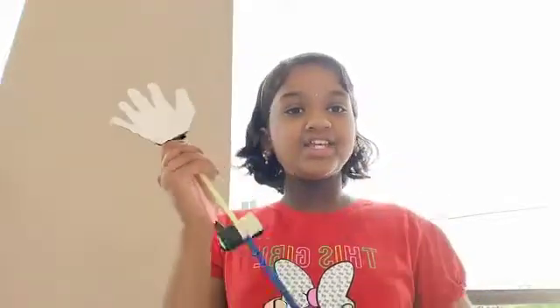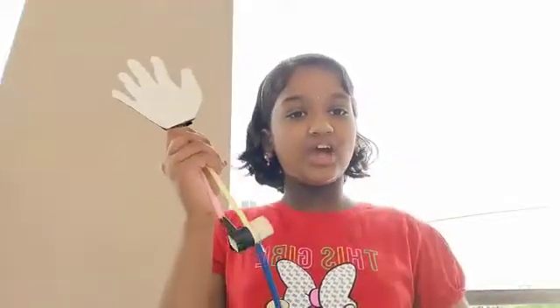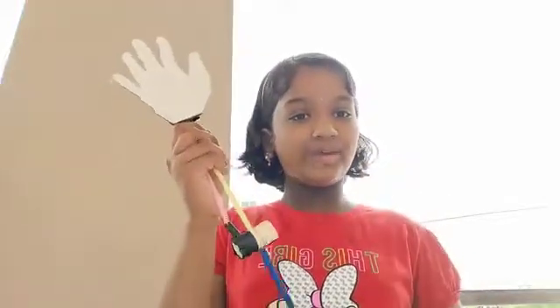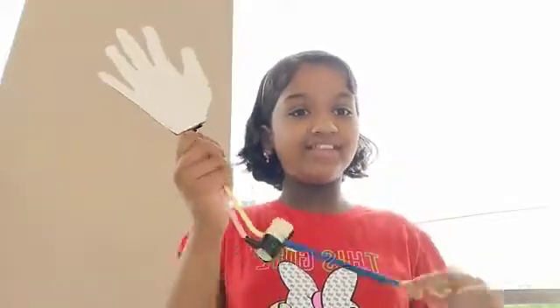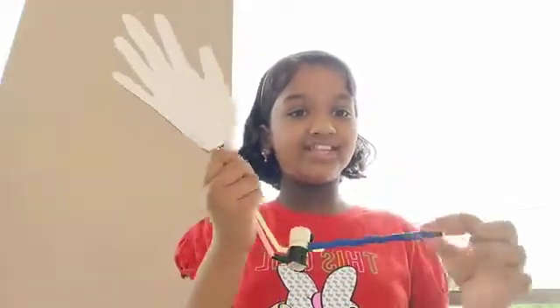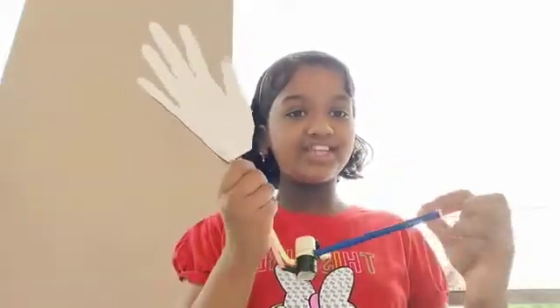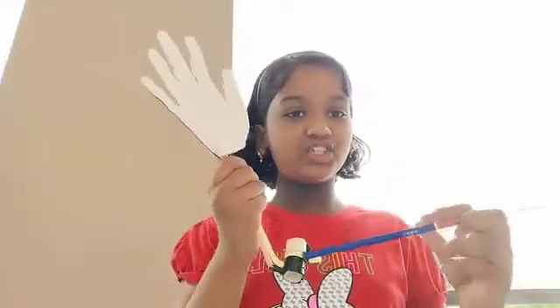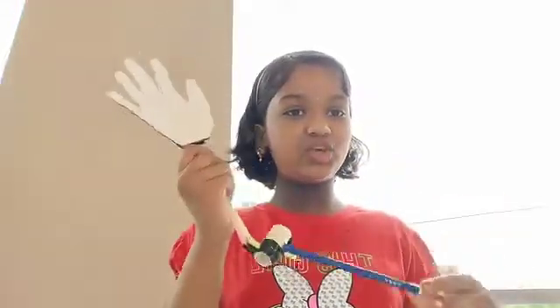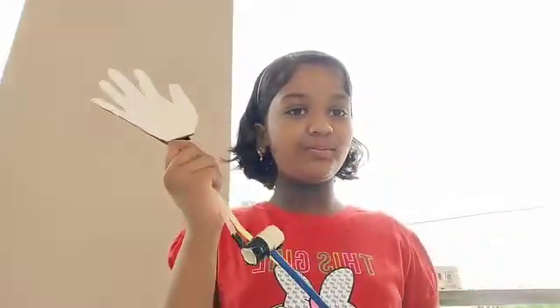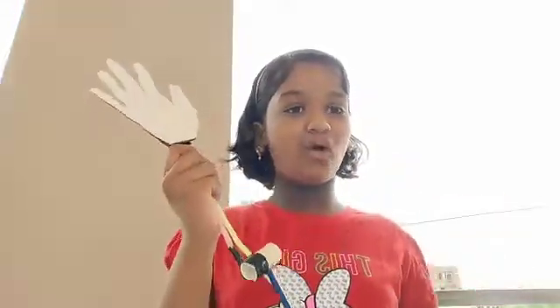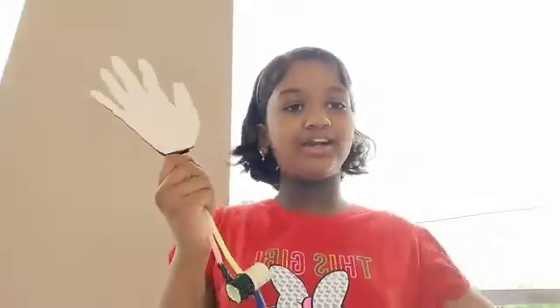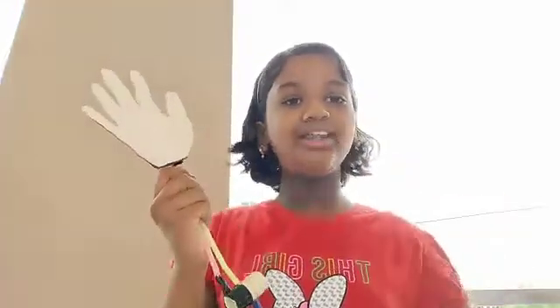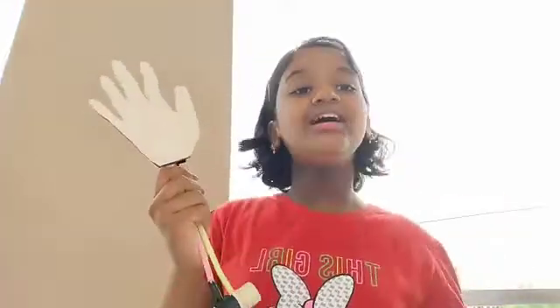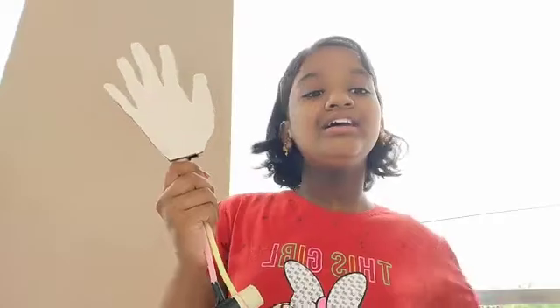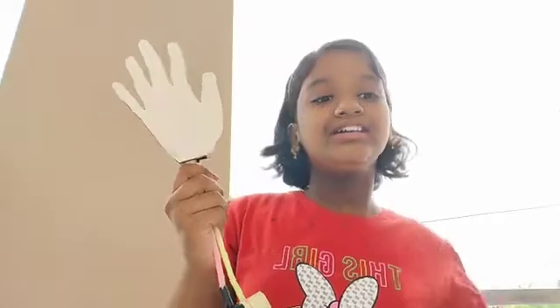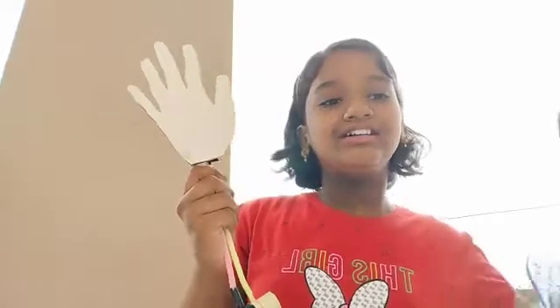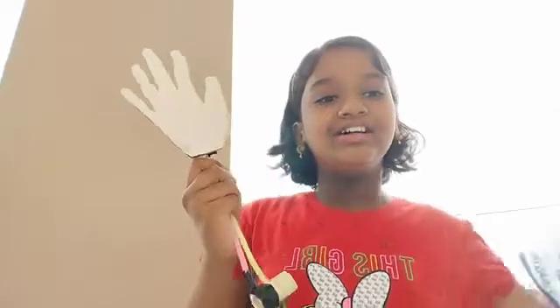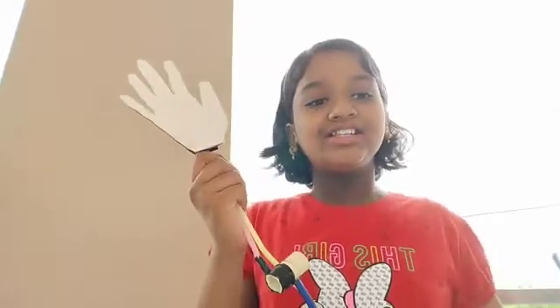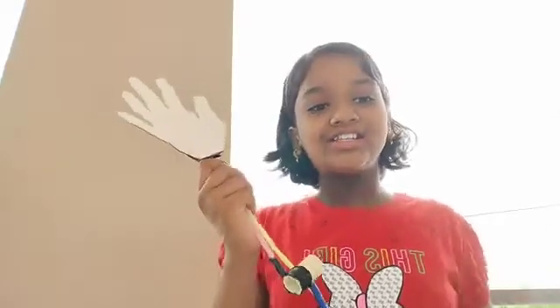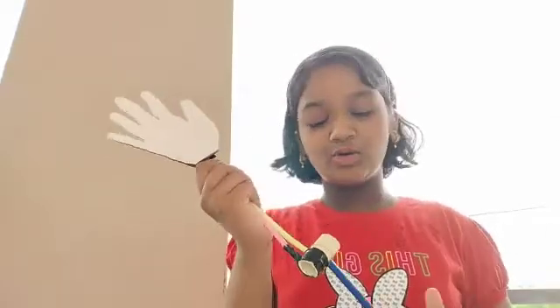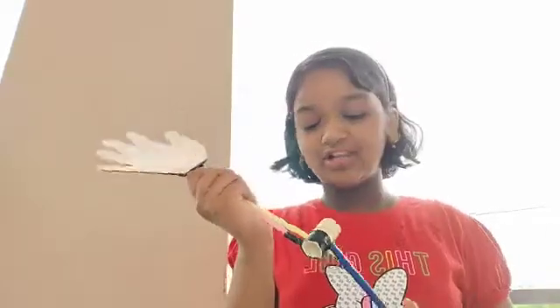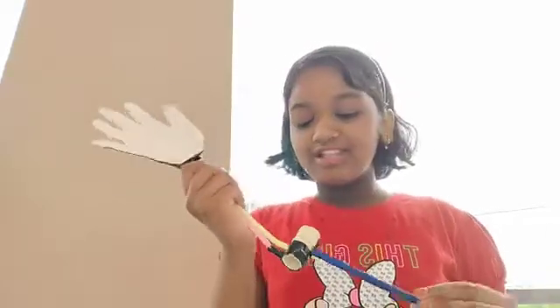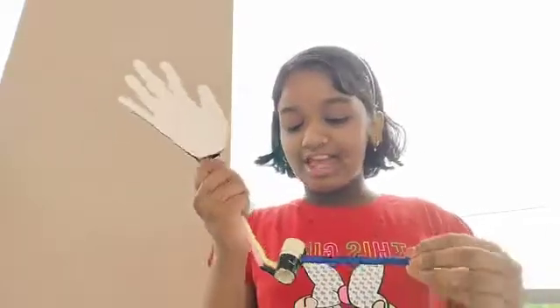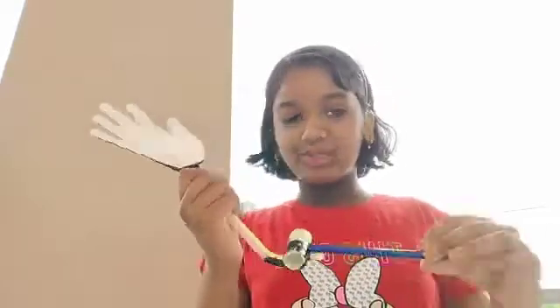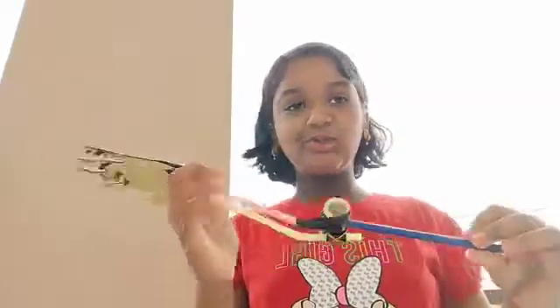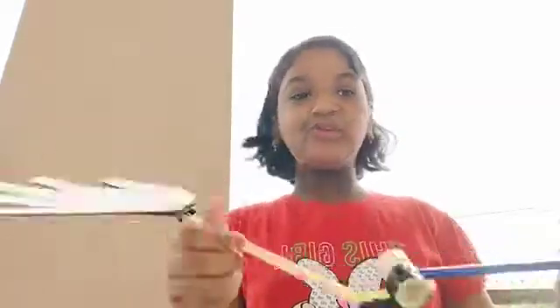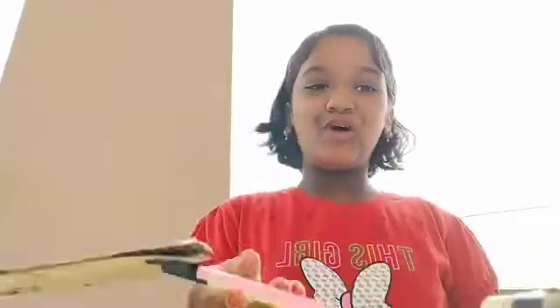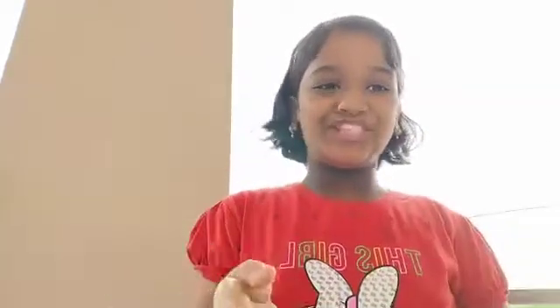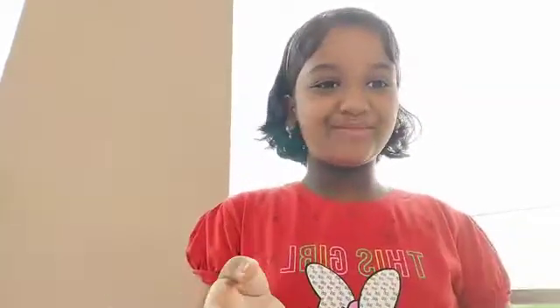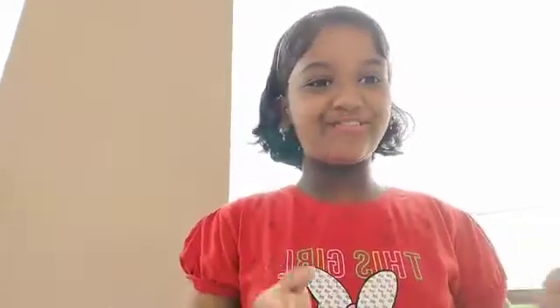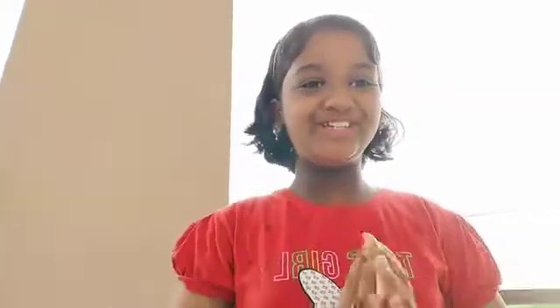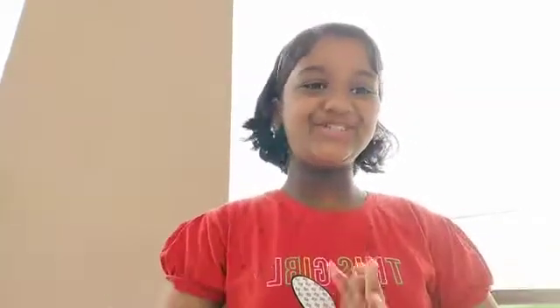So I made this hinge joint model. Thank you for watching my video.